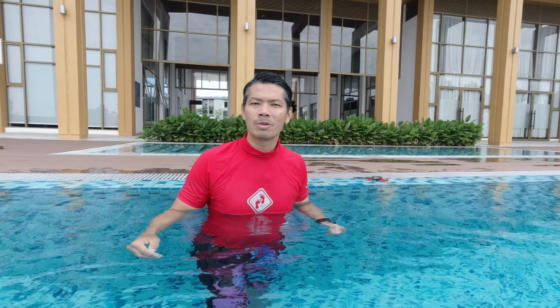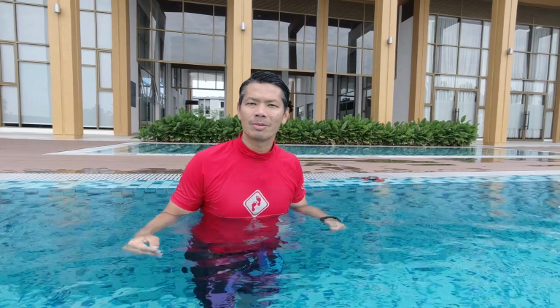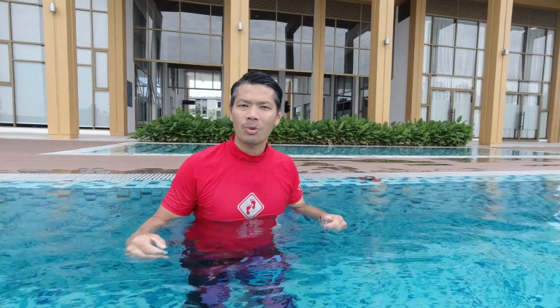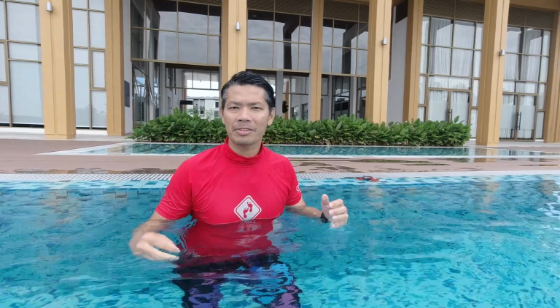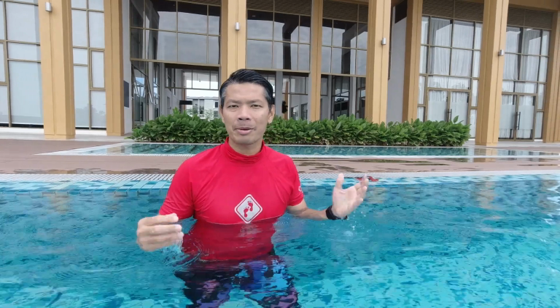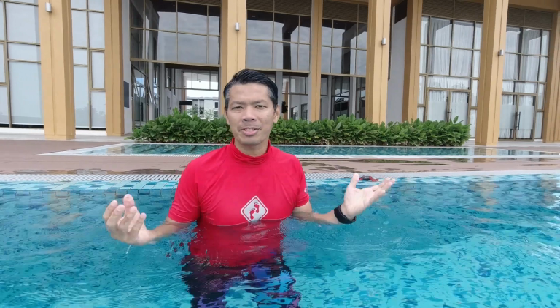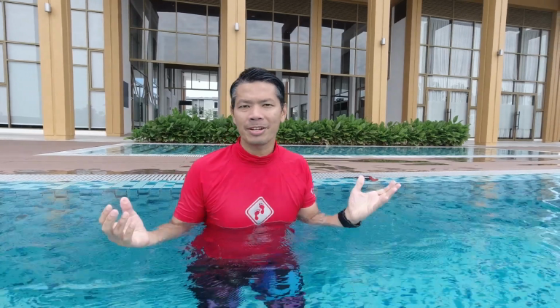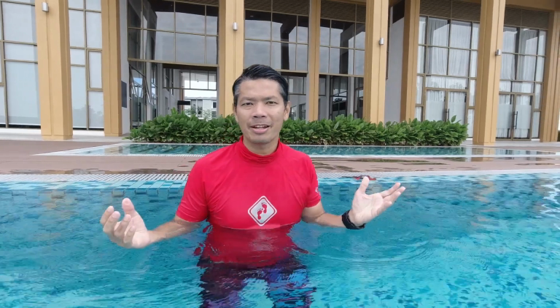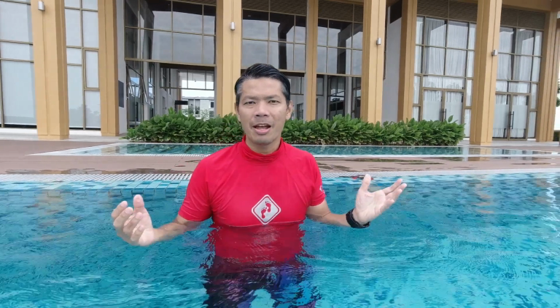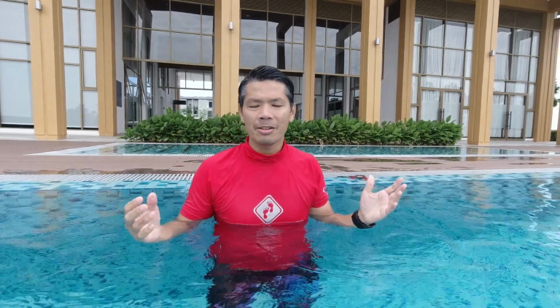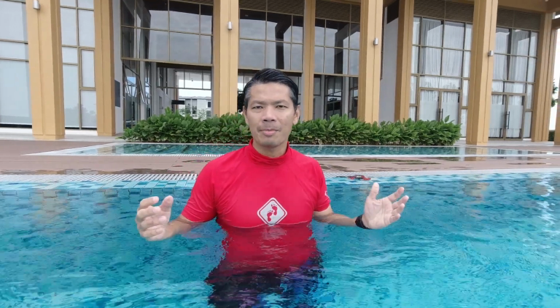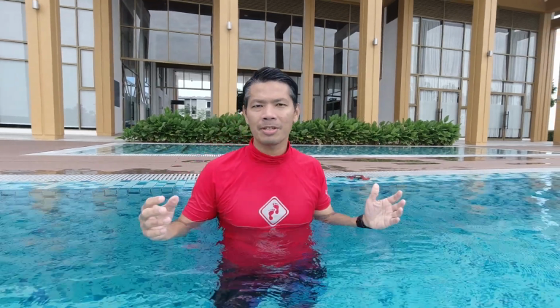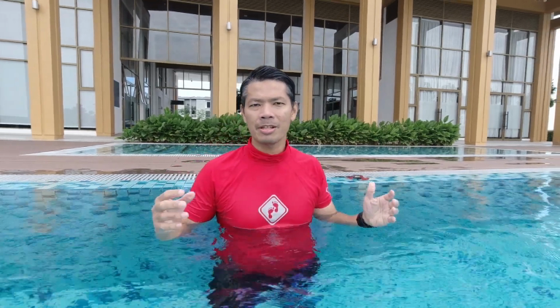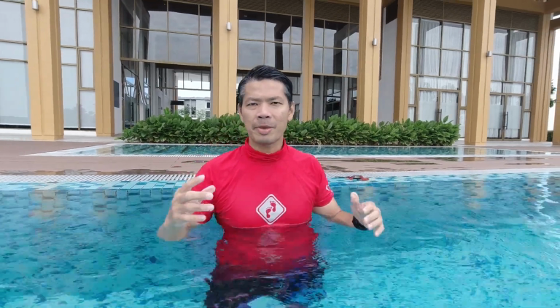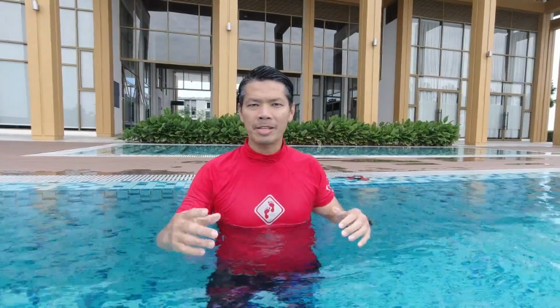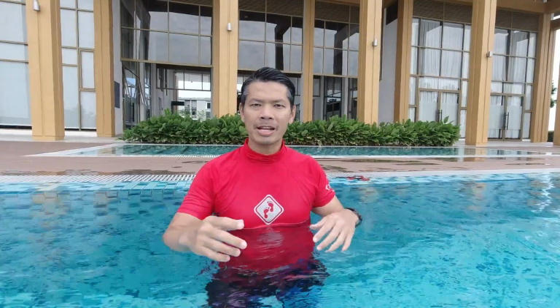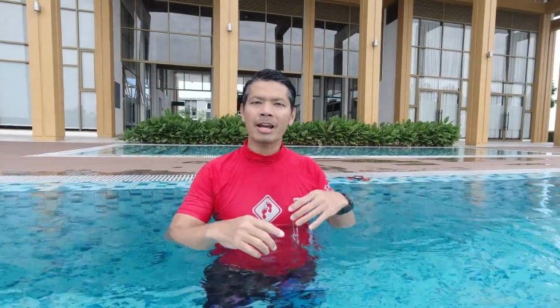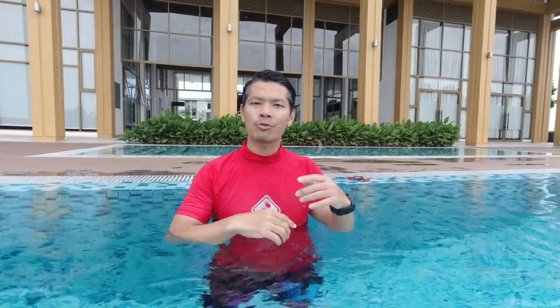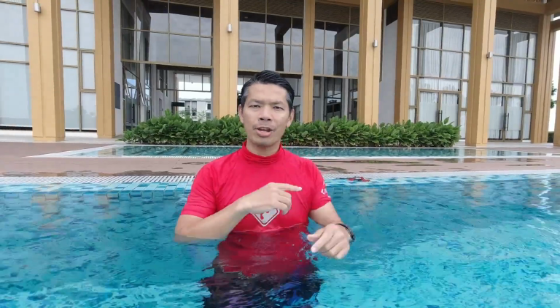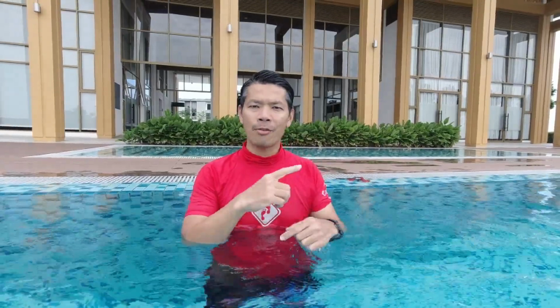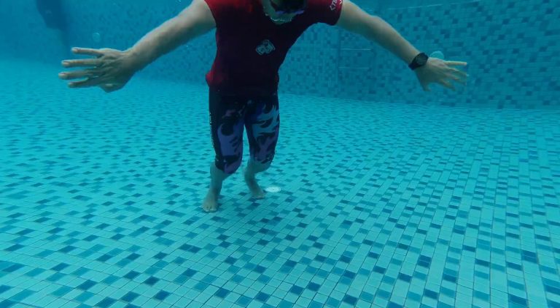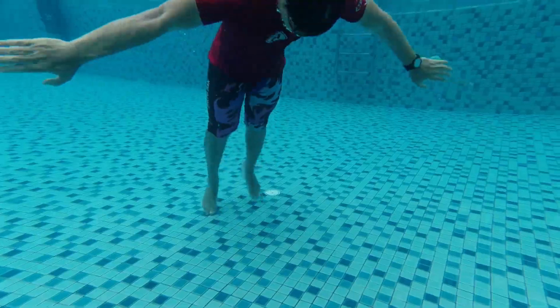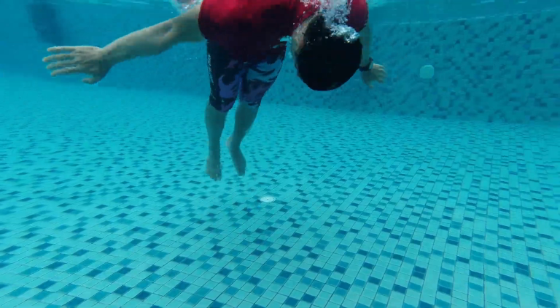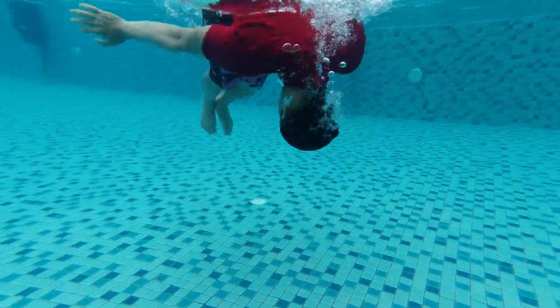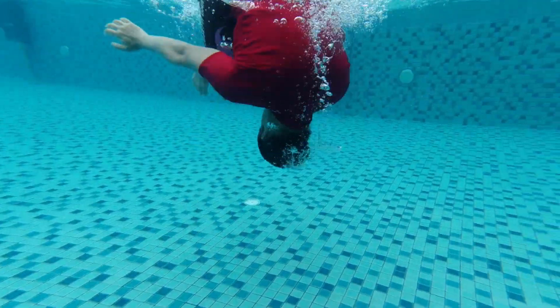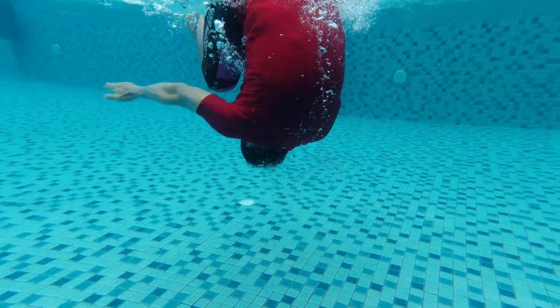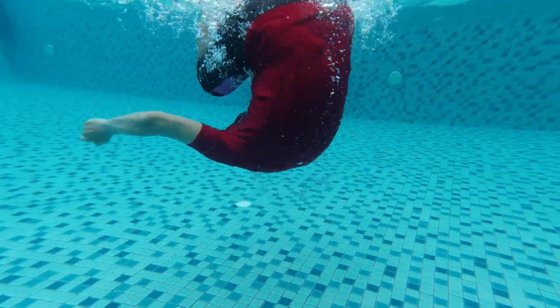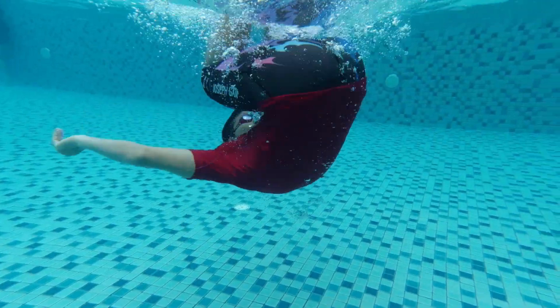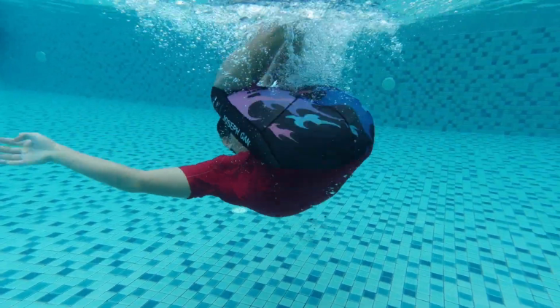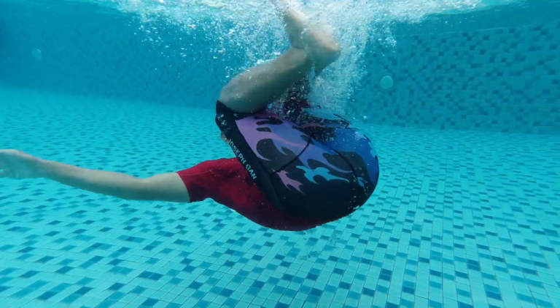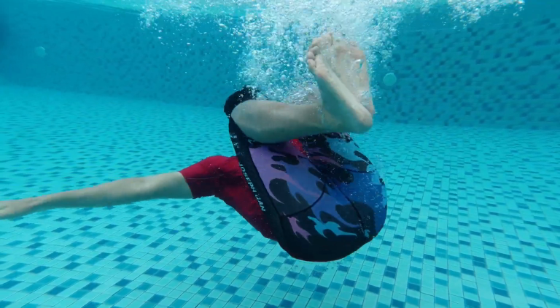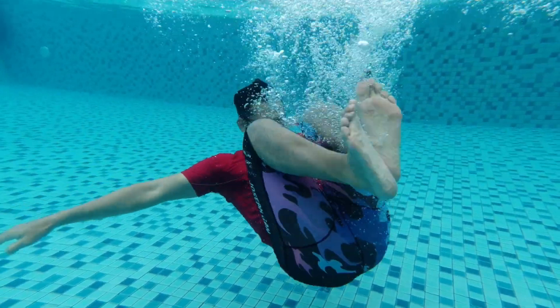What is a tumble turn? A tumble turn is basically a 360 turn in the water.